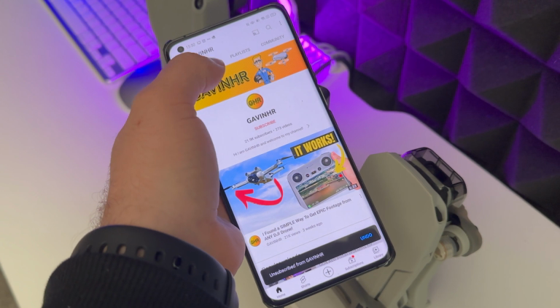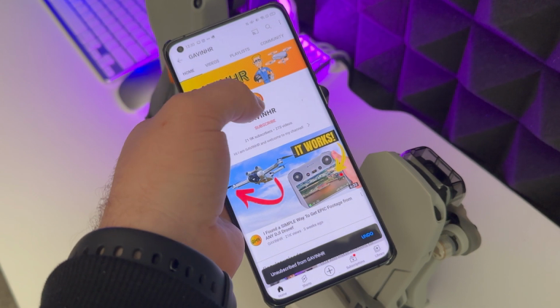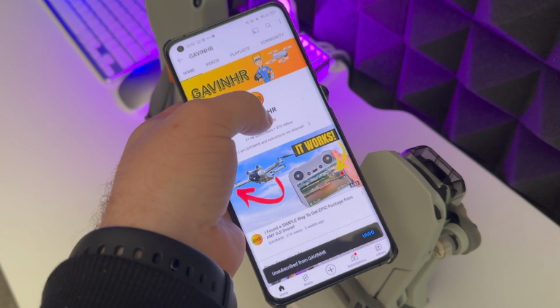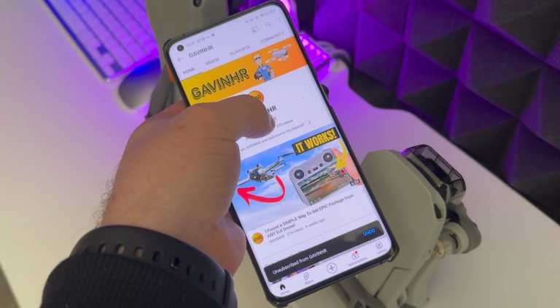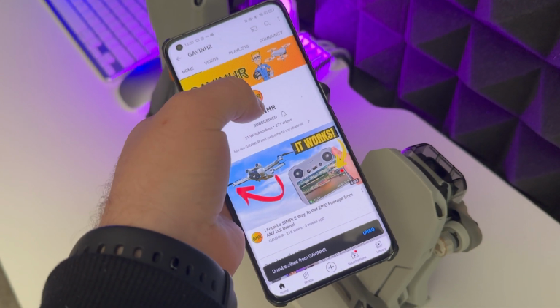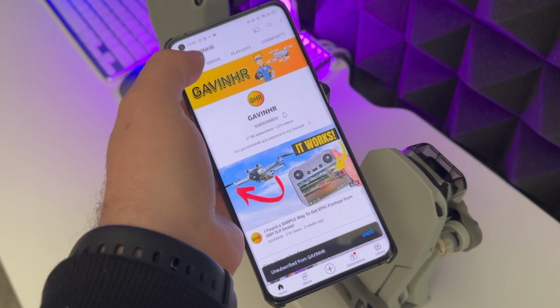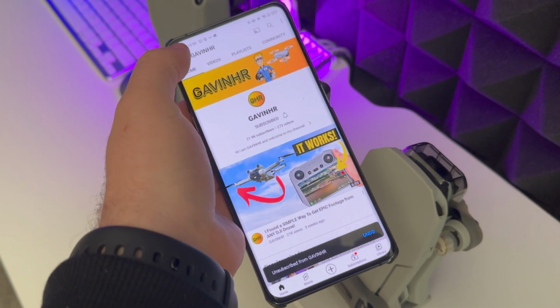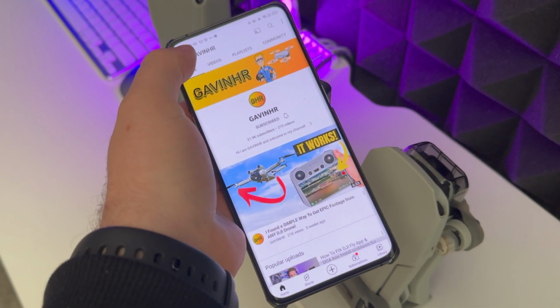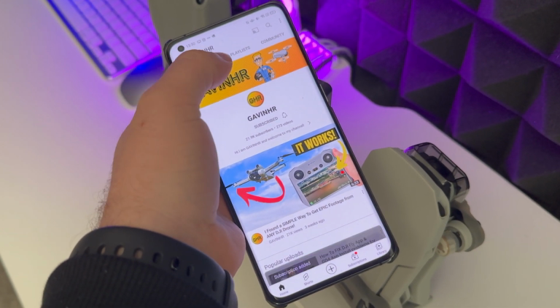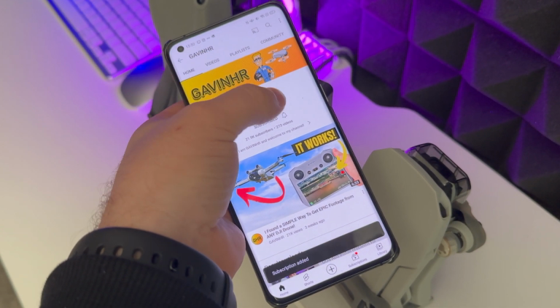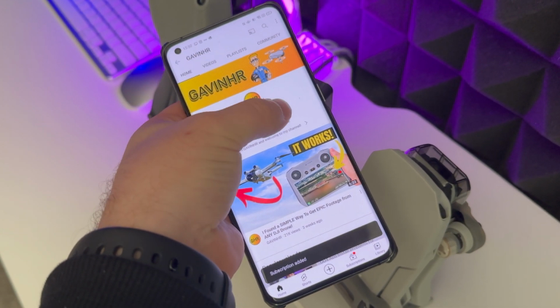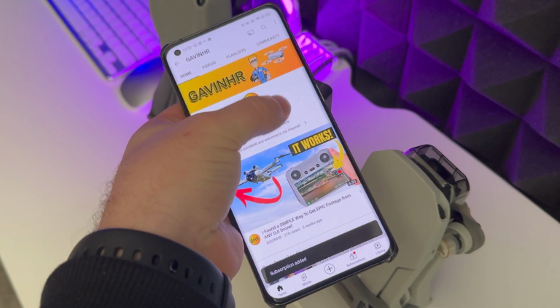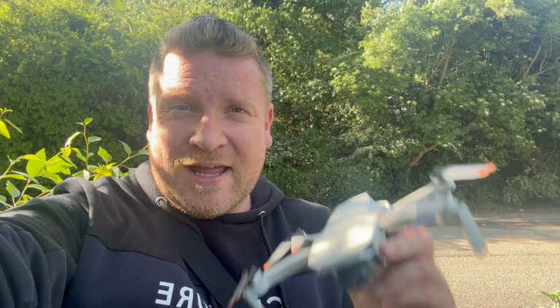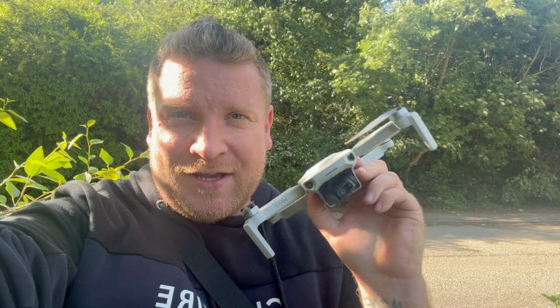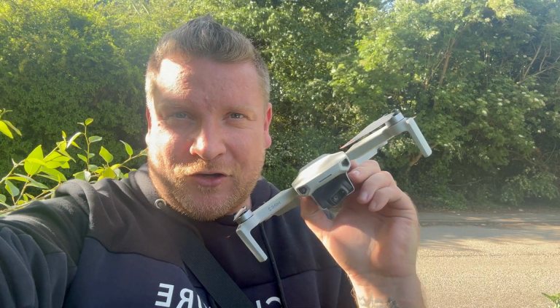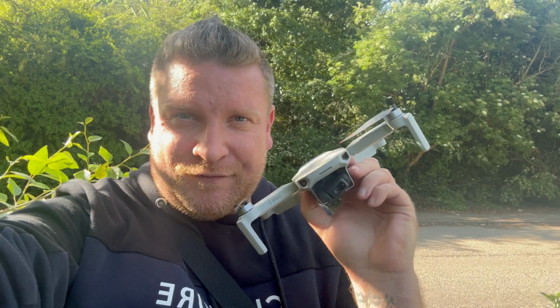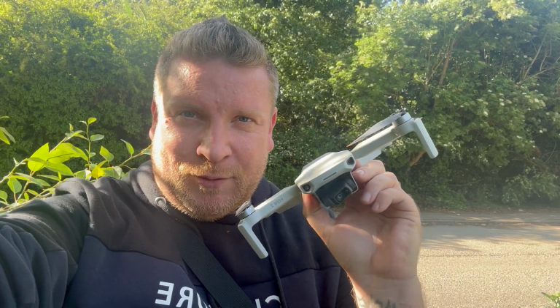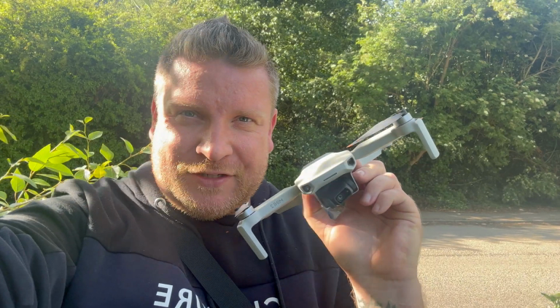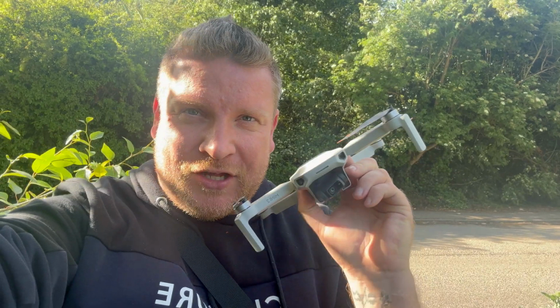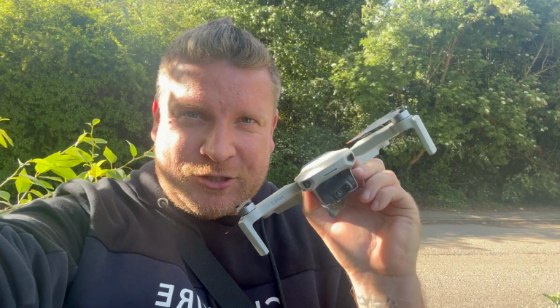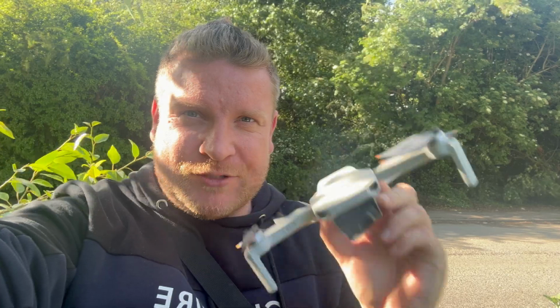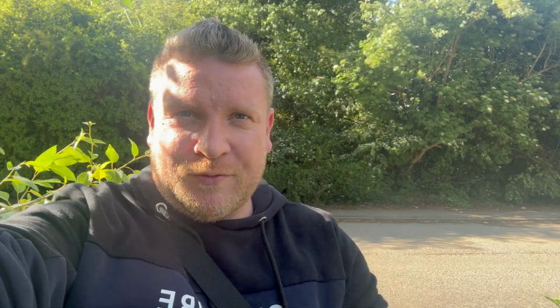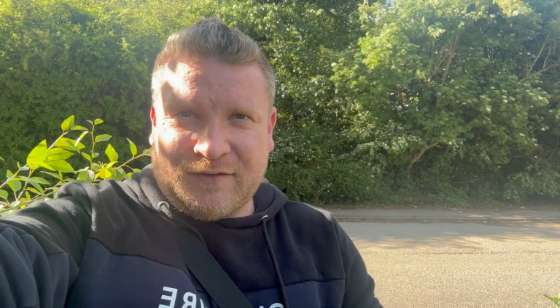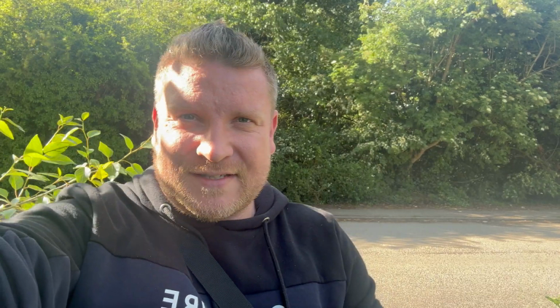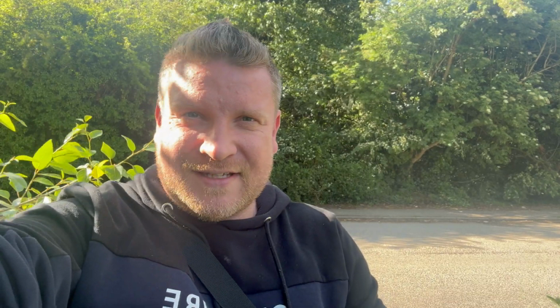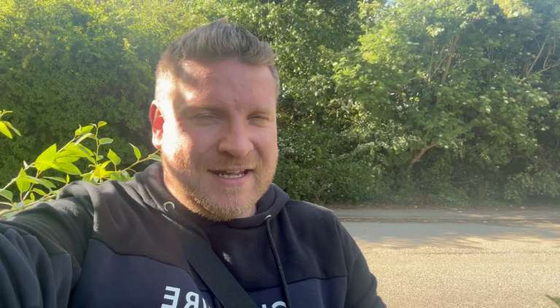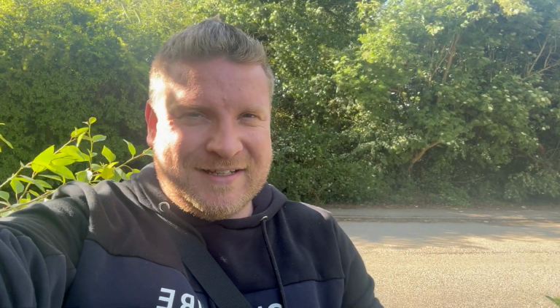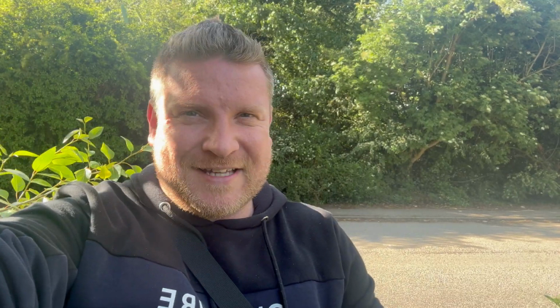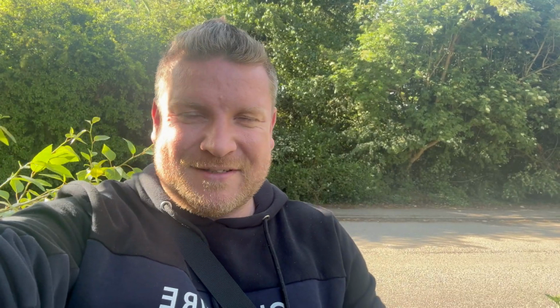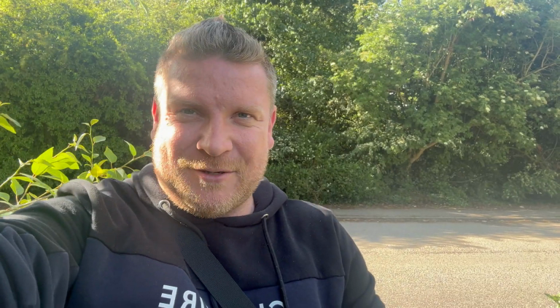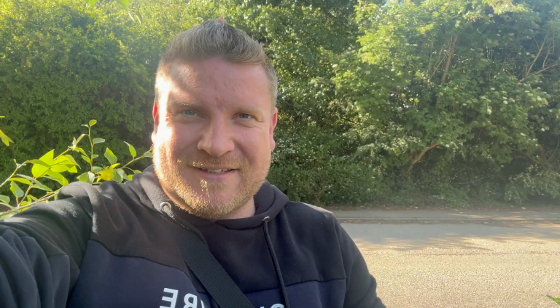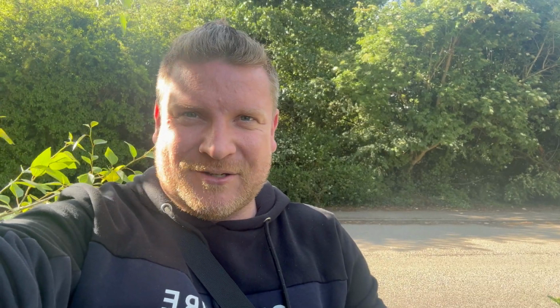Thank you very much for watching. Hit subscribe for more drone-related content, and look out for the follow-up video with the flight test. Until next time, see you again soon.